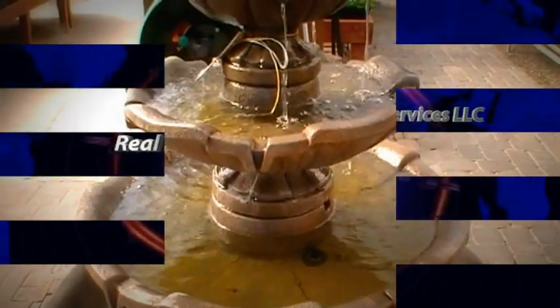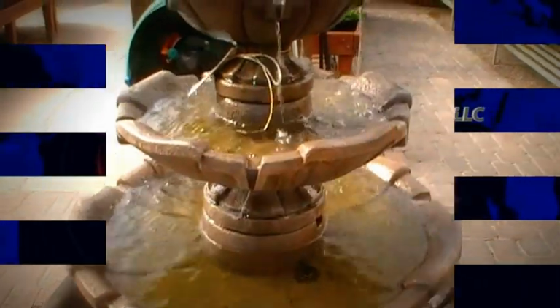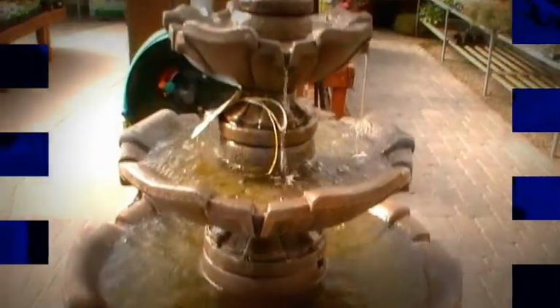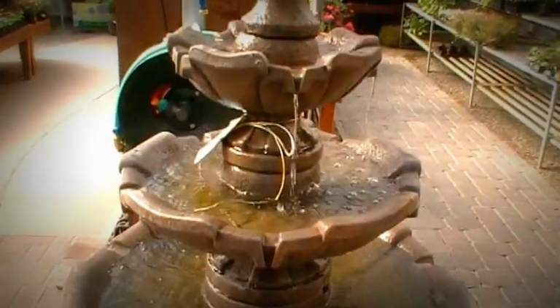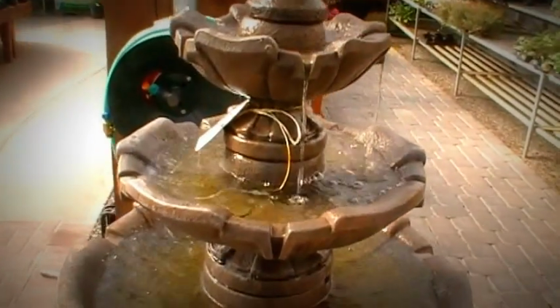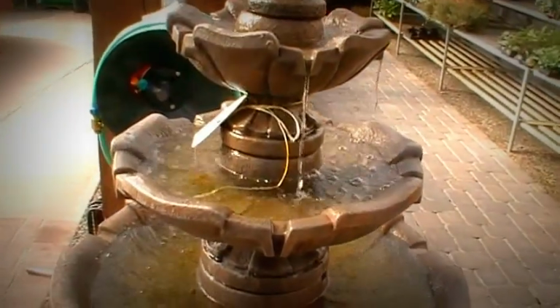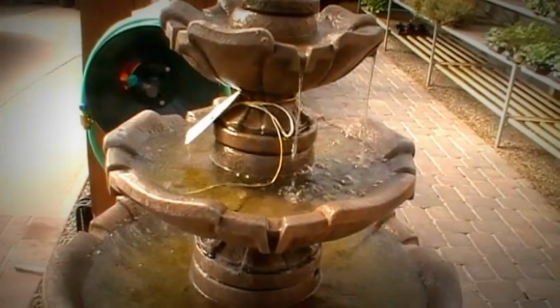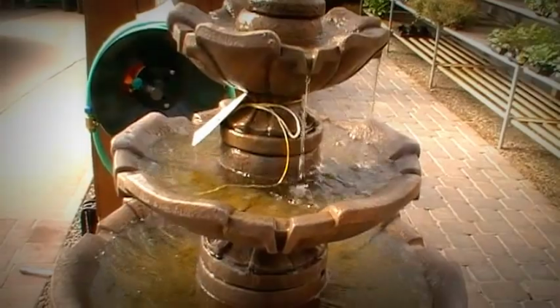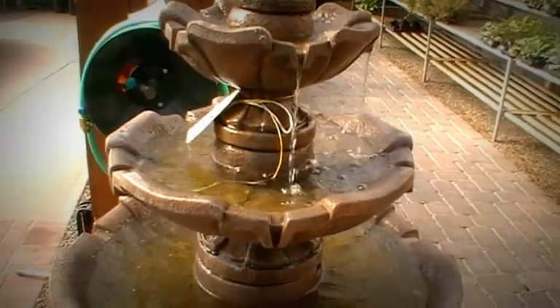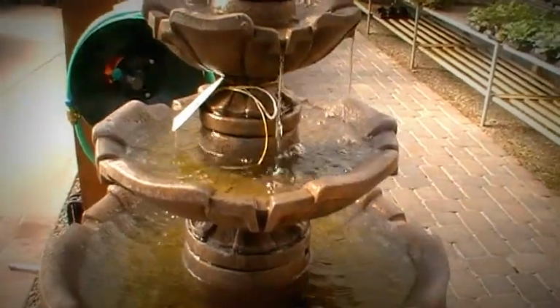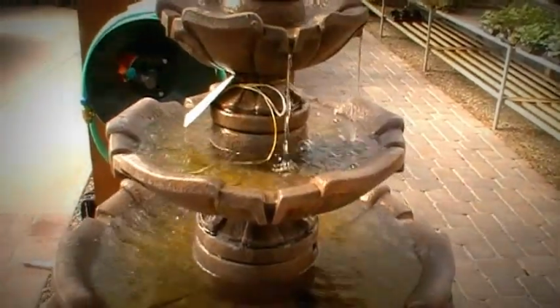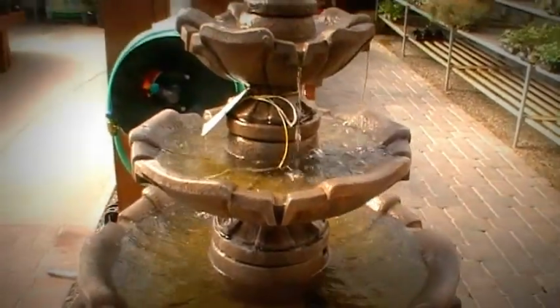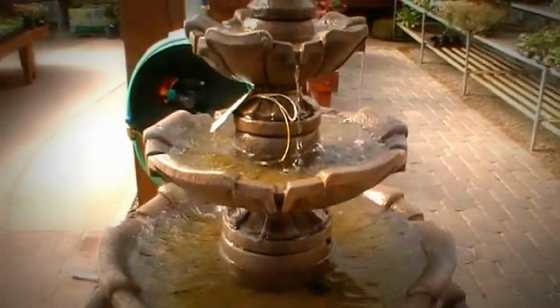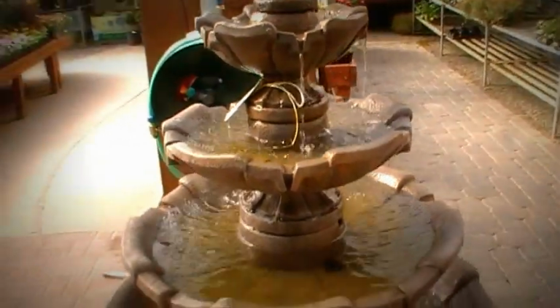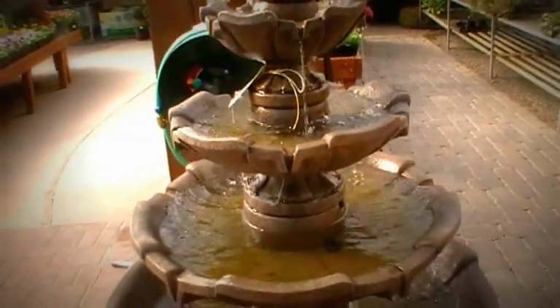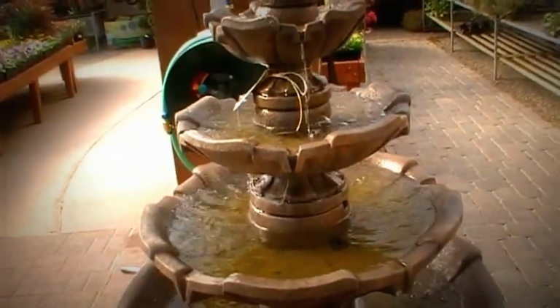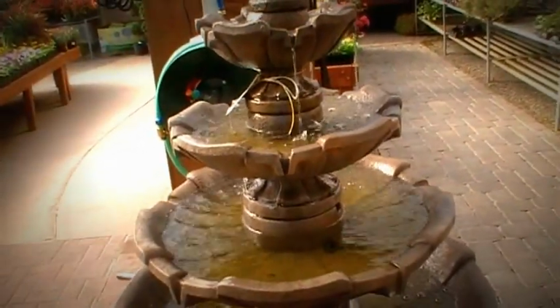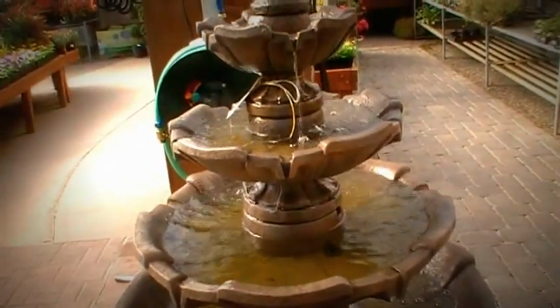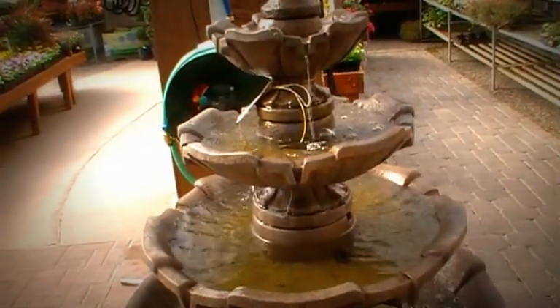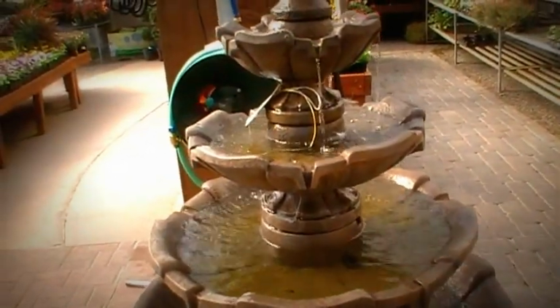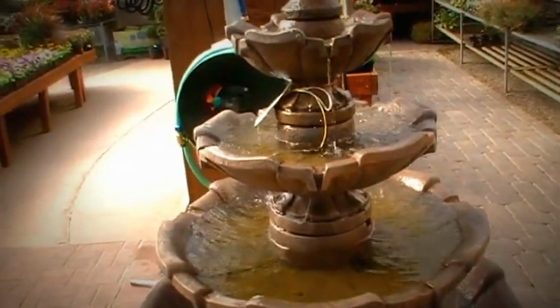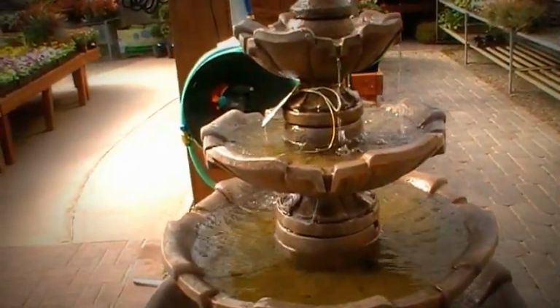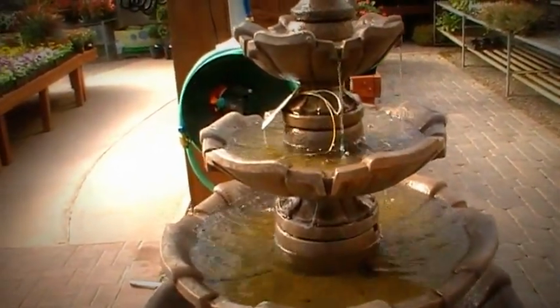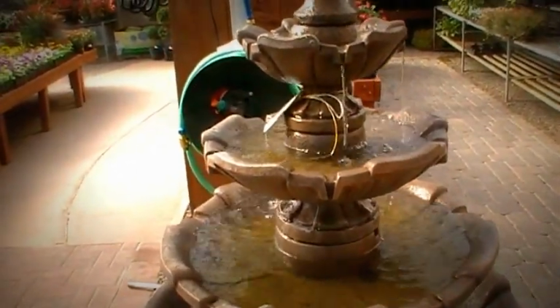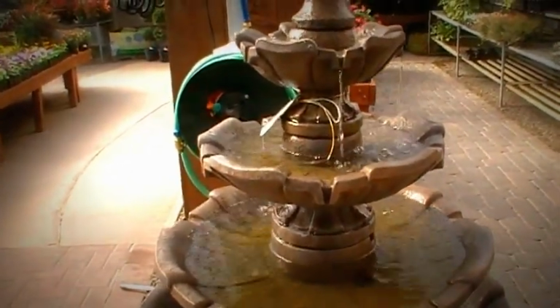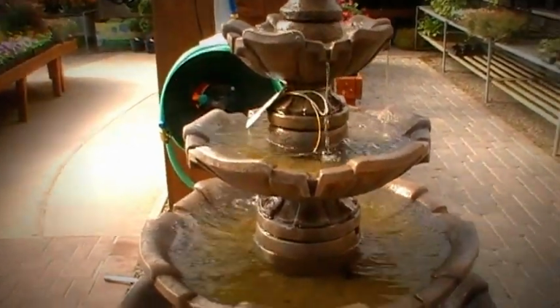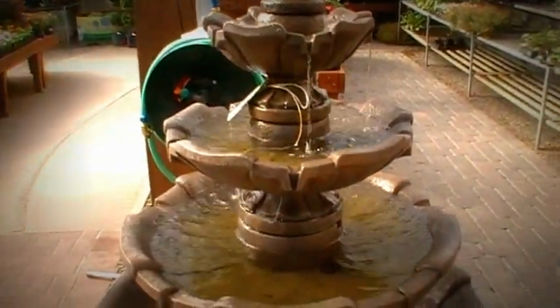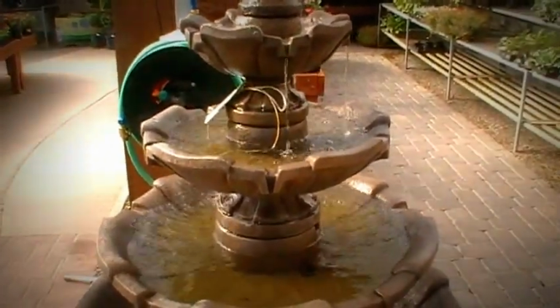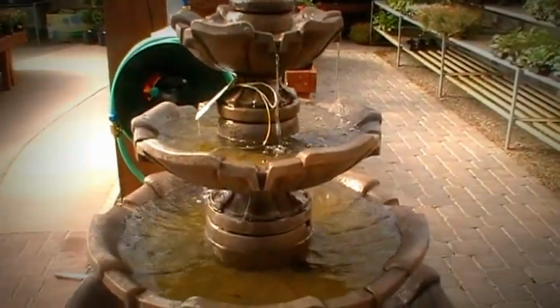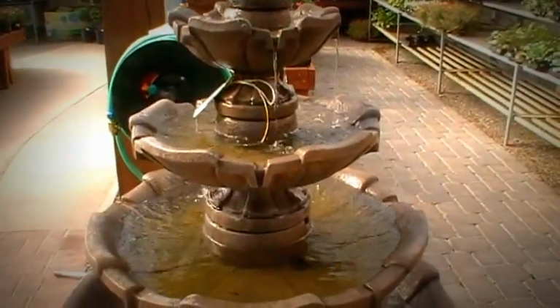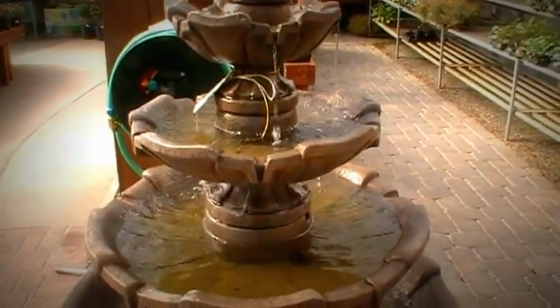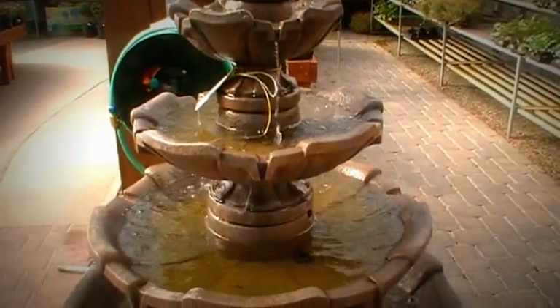Hello YouTube family, it's Skip, coming to you live. Straight out of Real House, Sickless Aquatic Kennels.